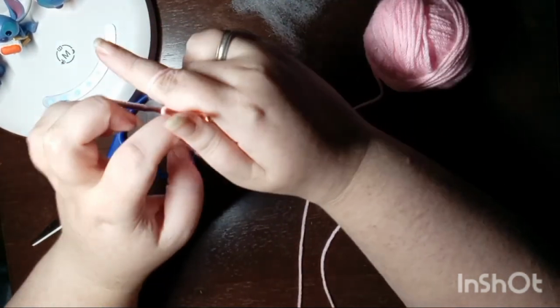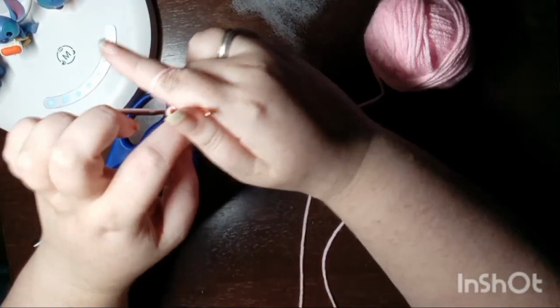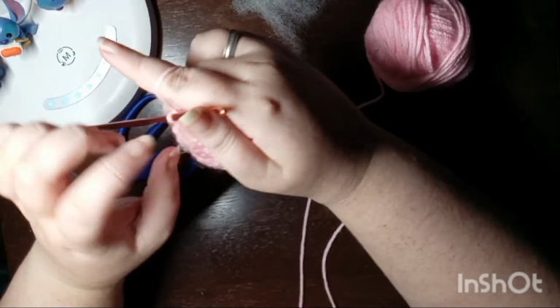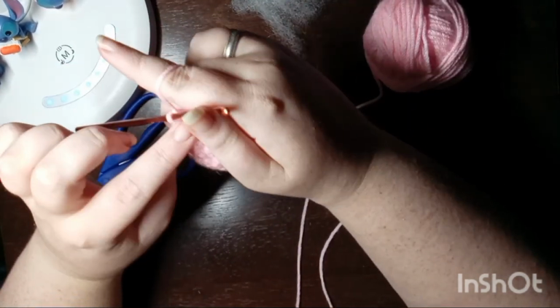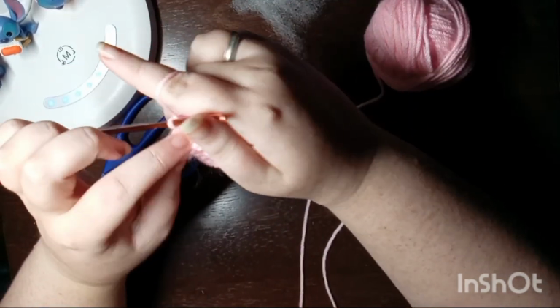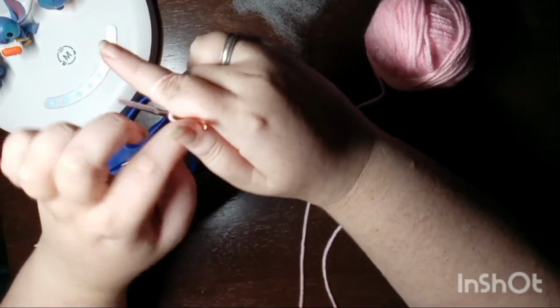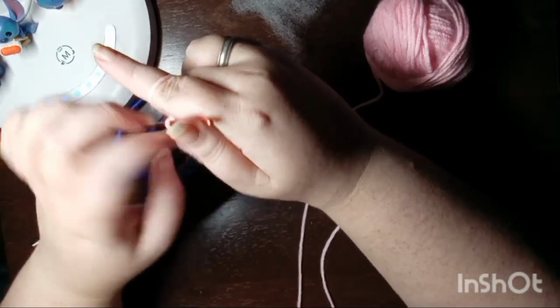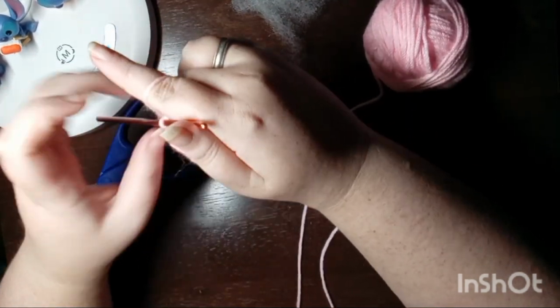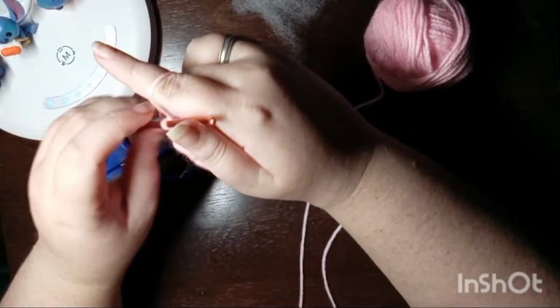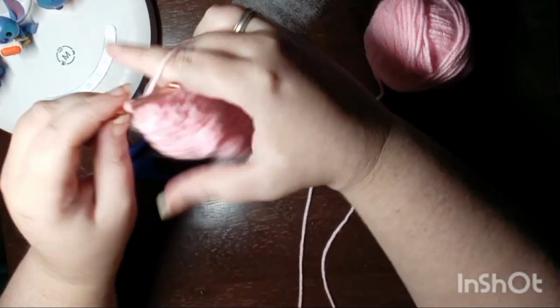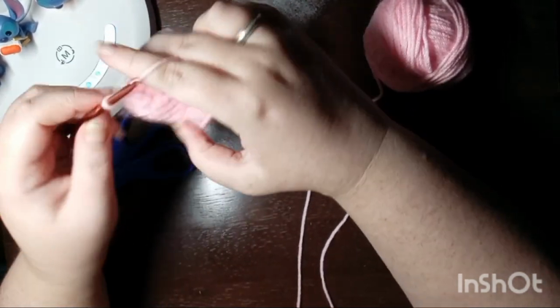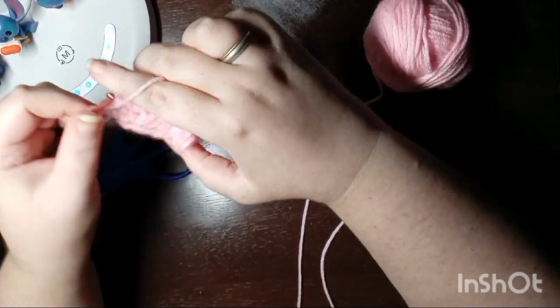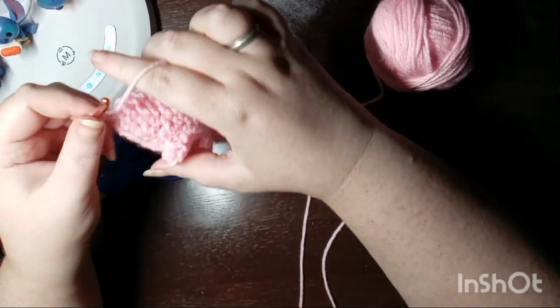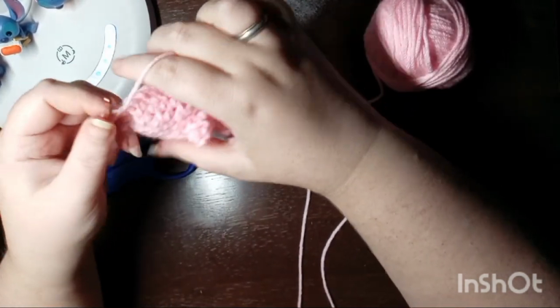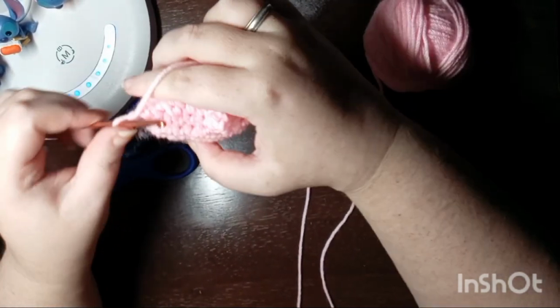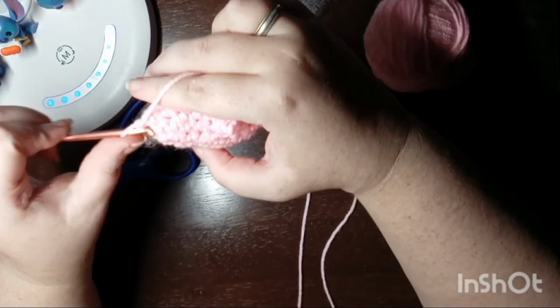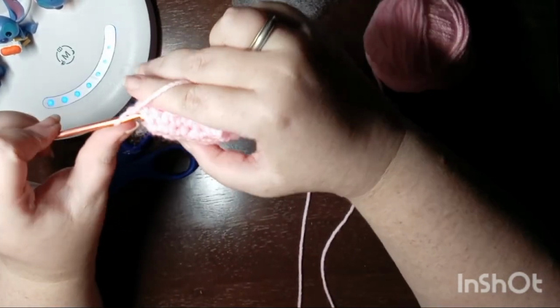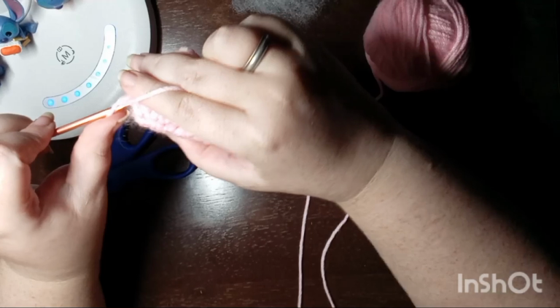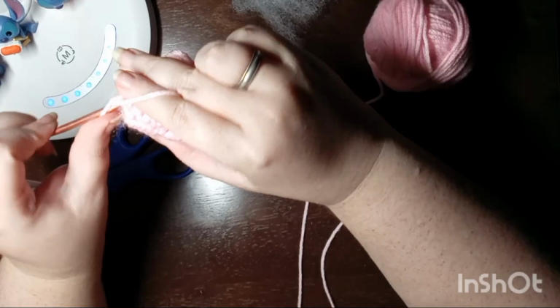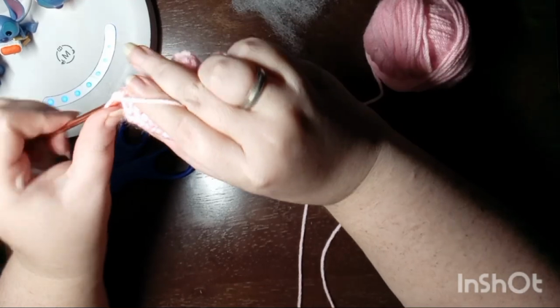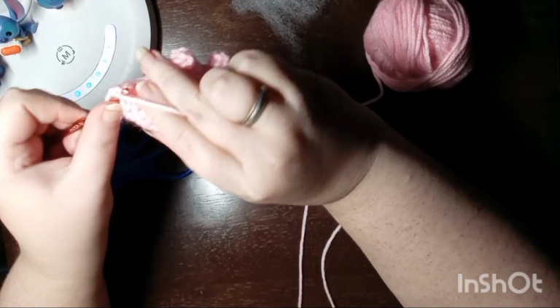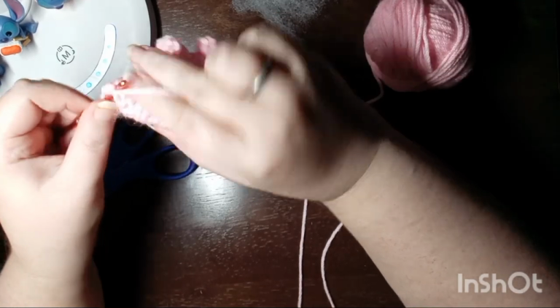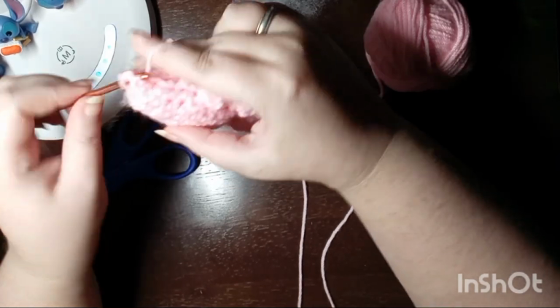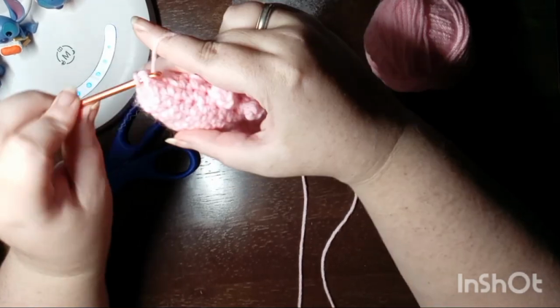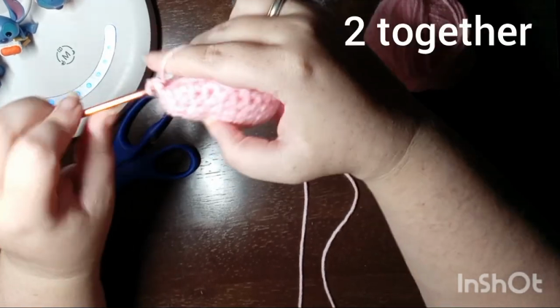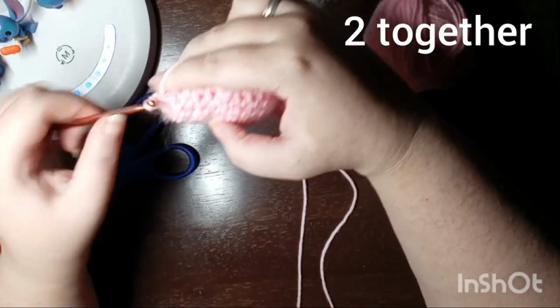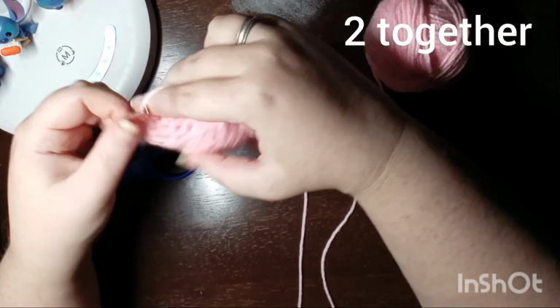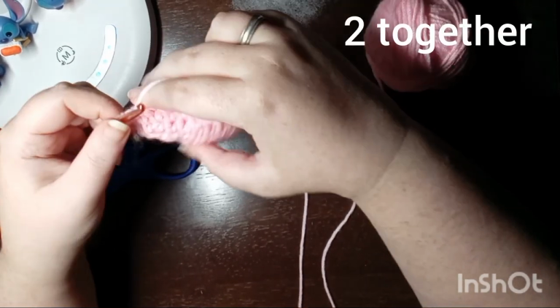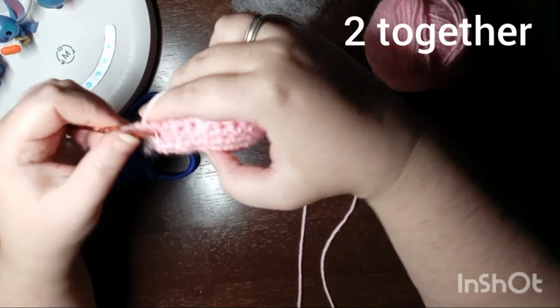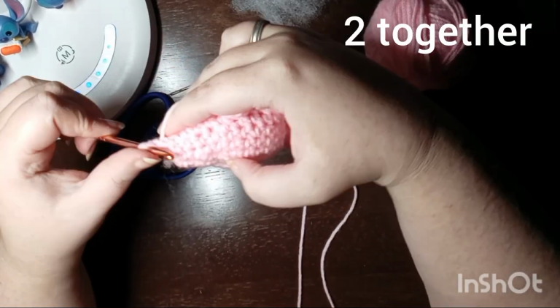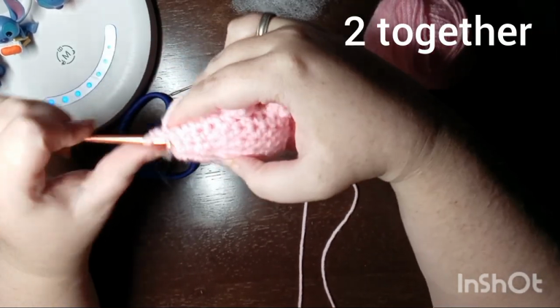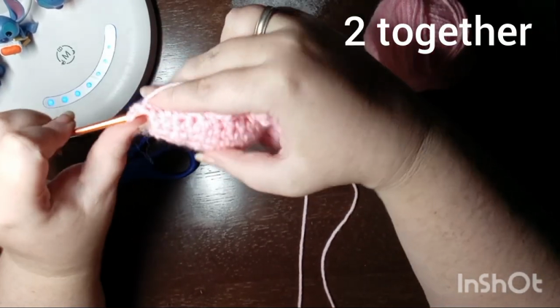The last round before we add the fins is going to be two together all the way around.